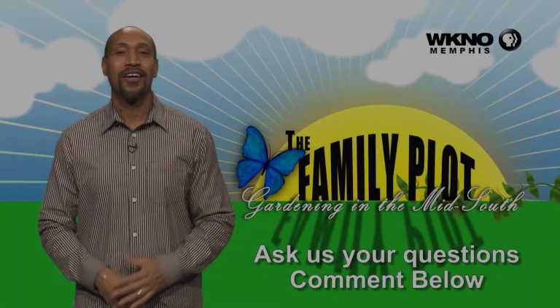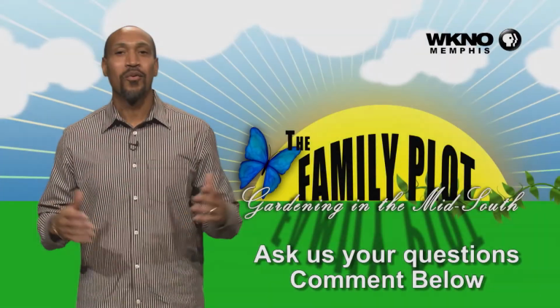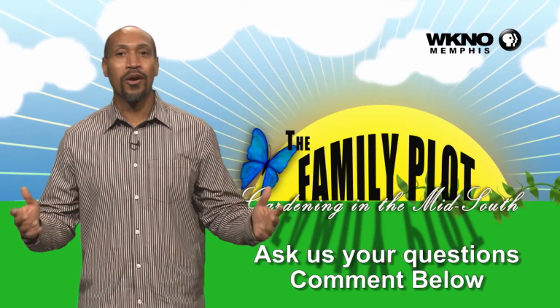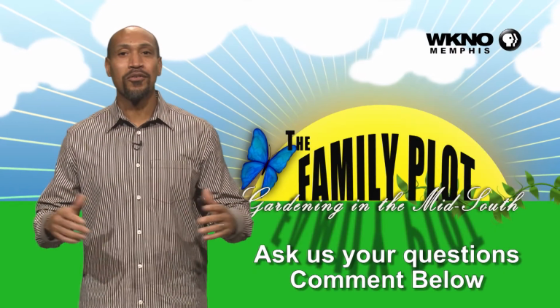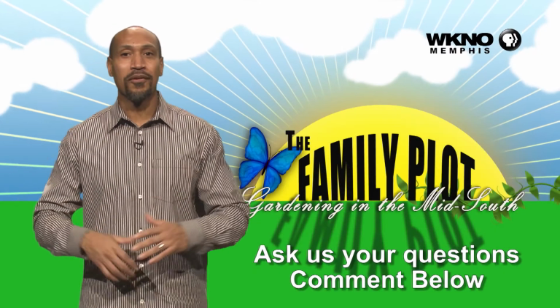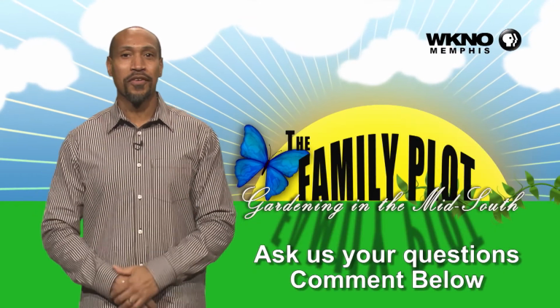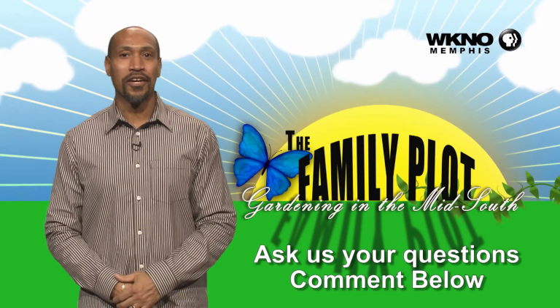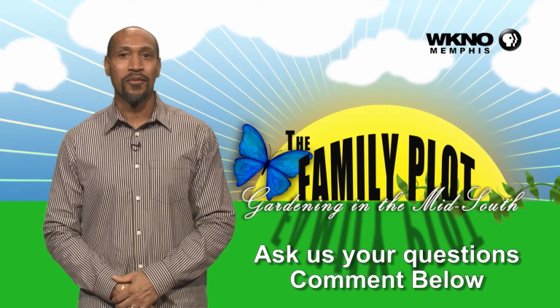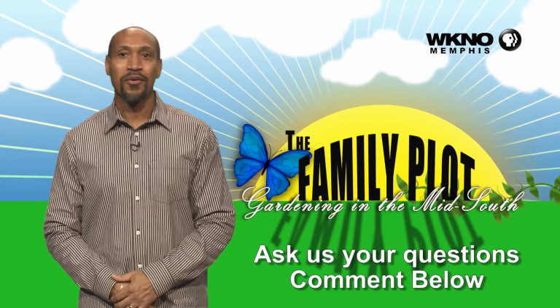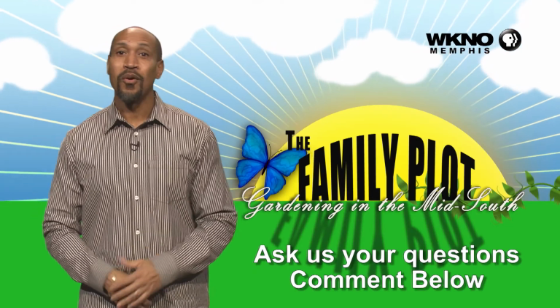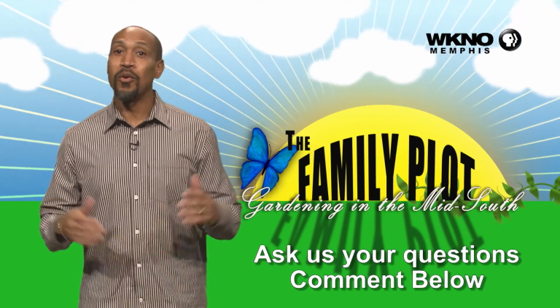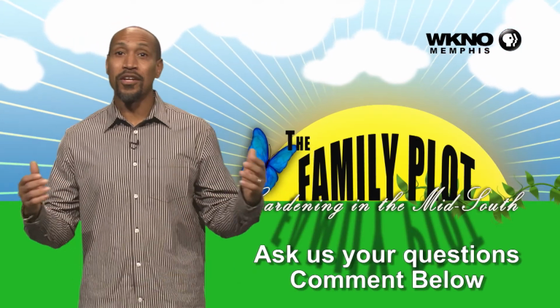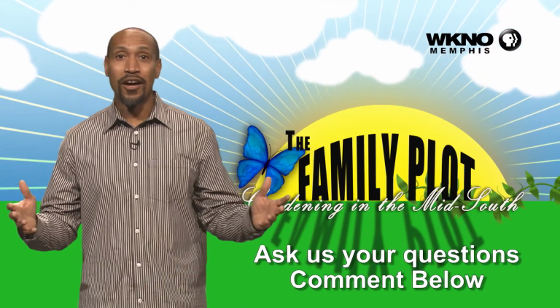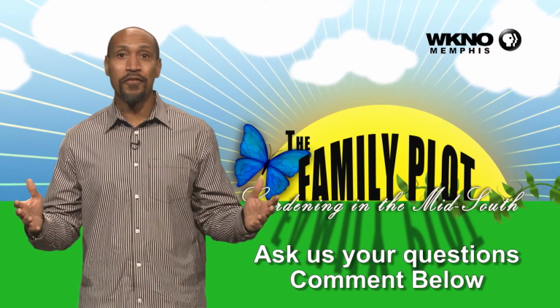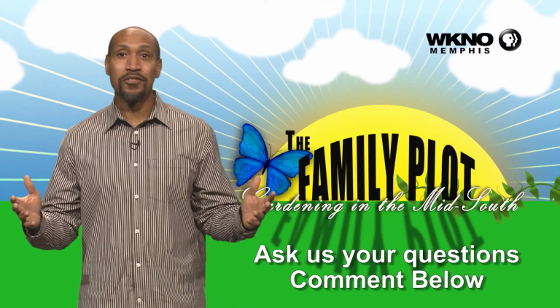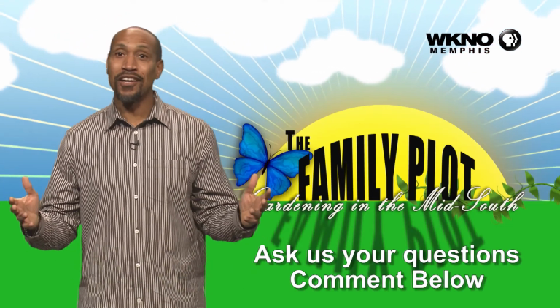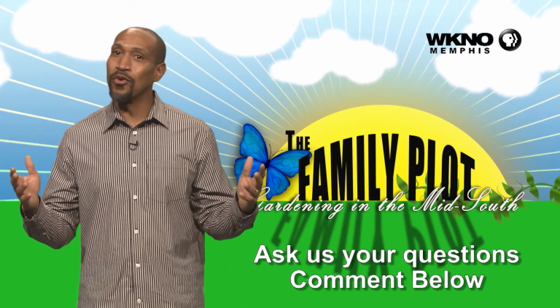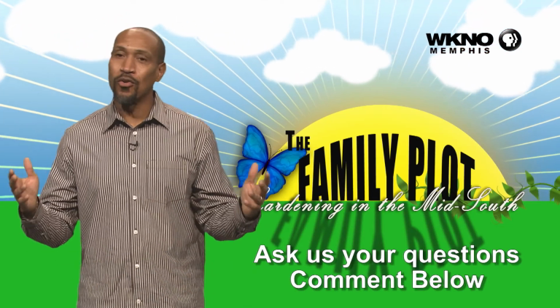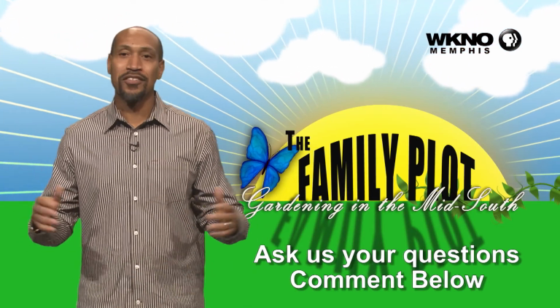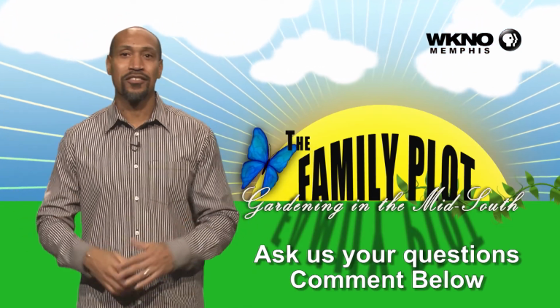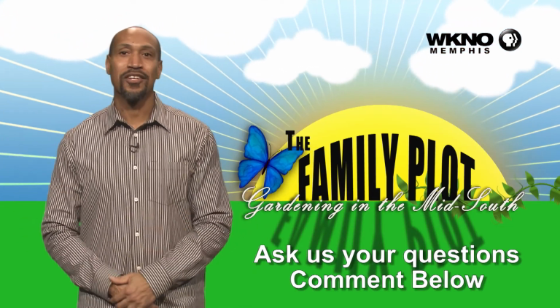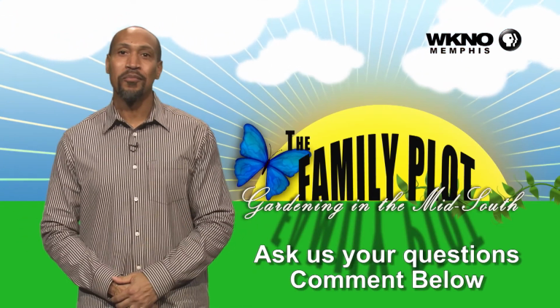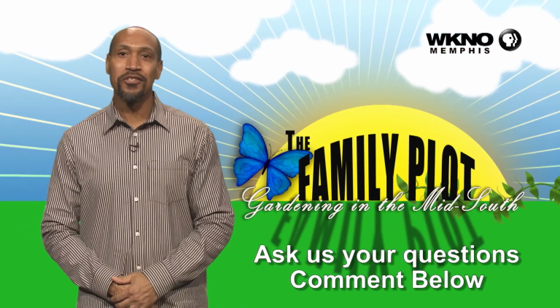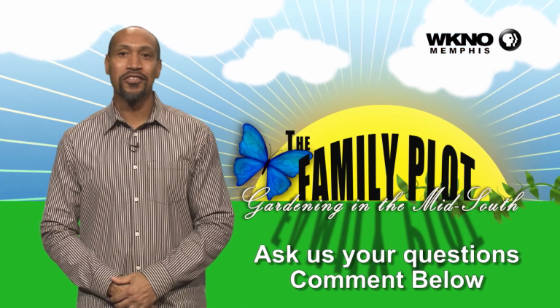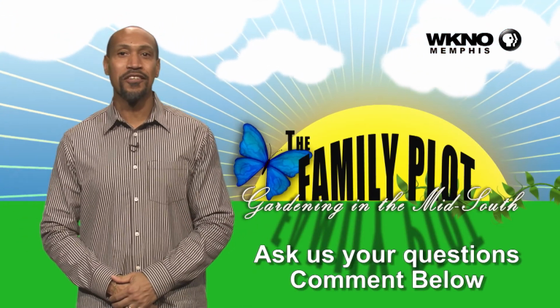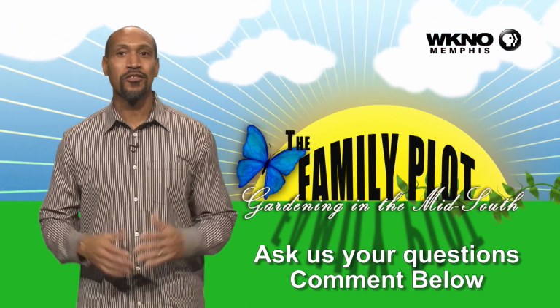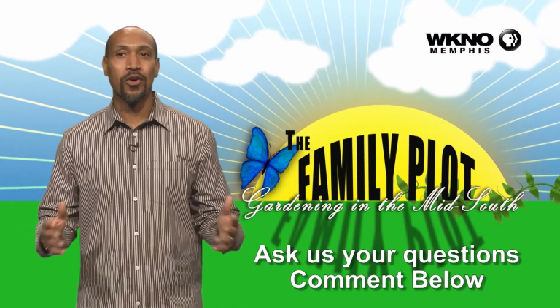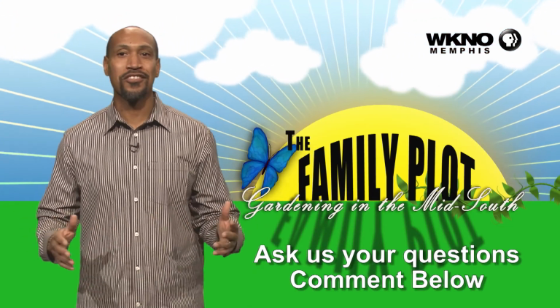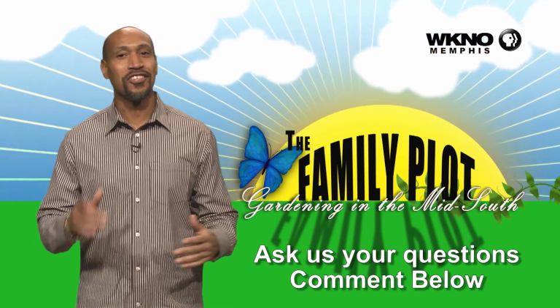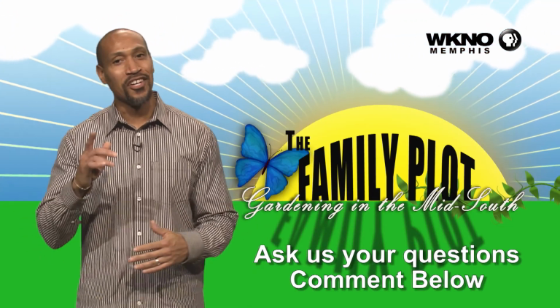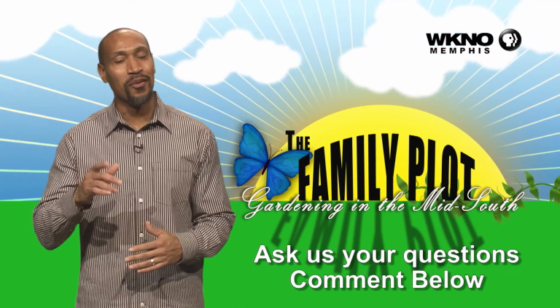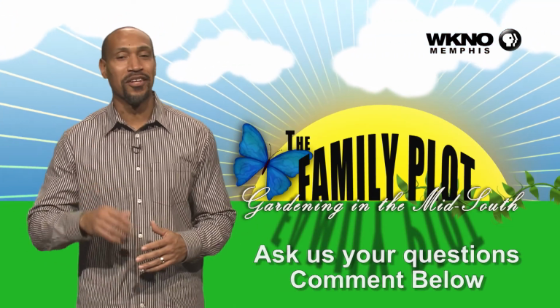We hope you loved the video. We'd love for you to ask more questions — be sure to leave those questions in the comments.